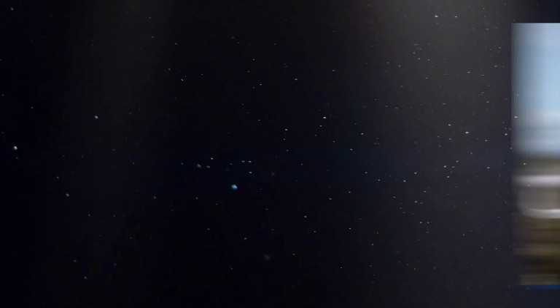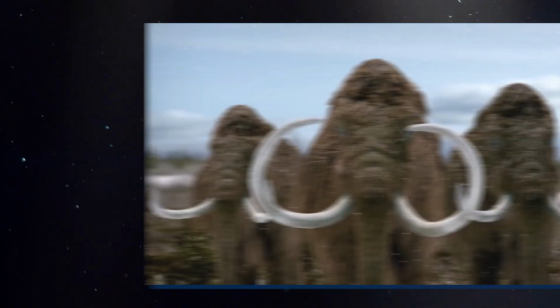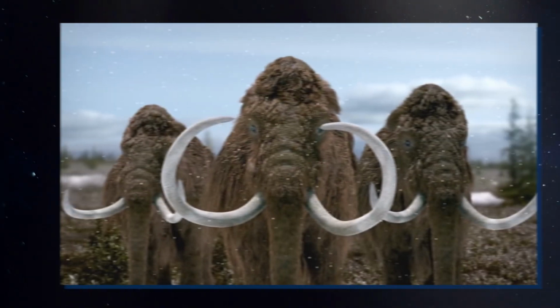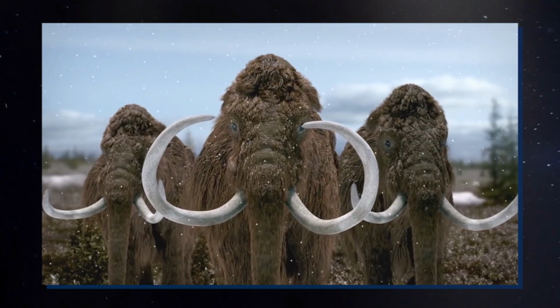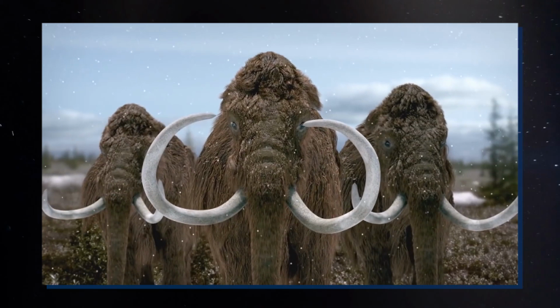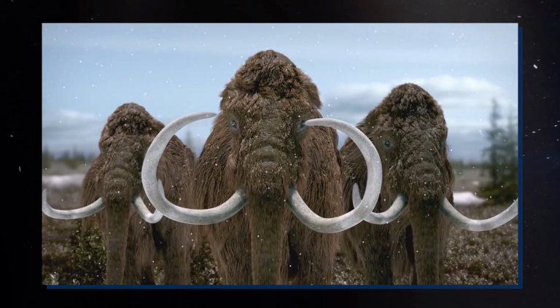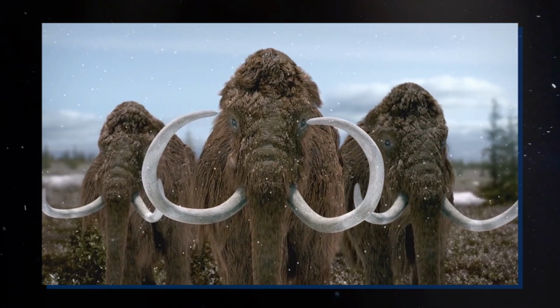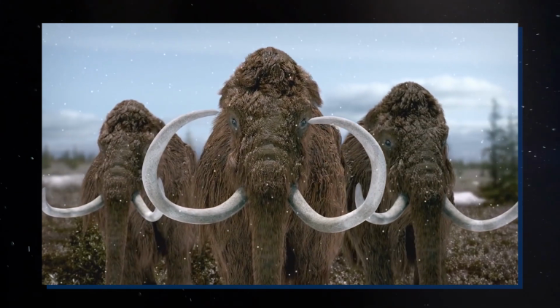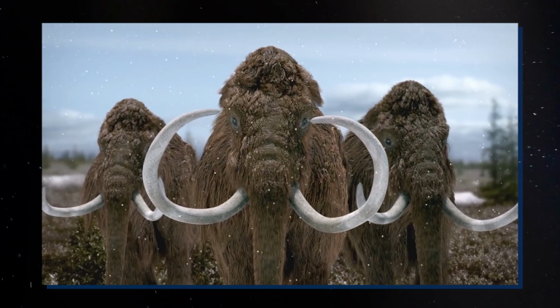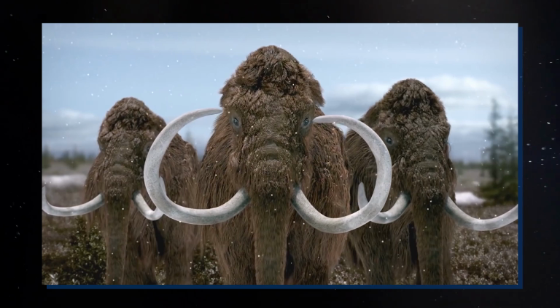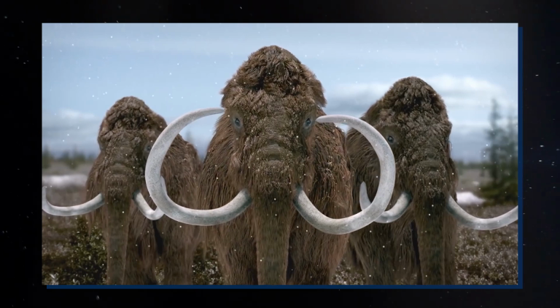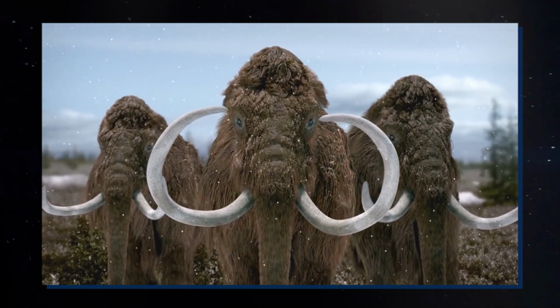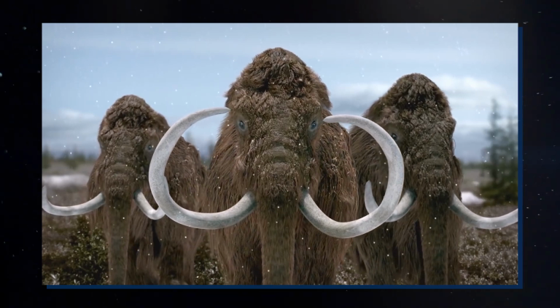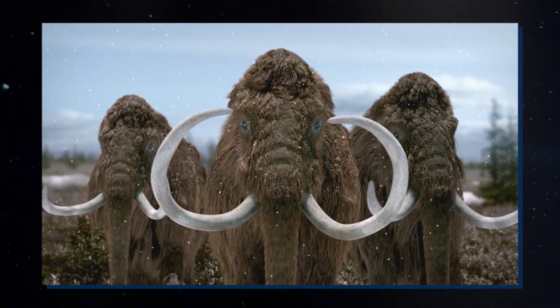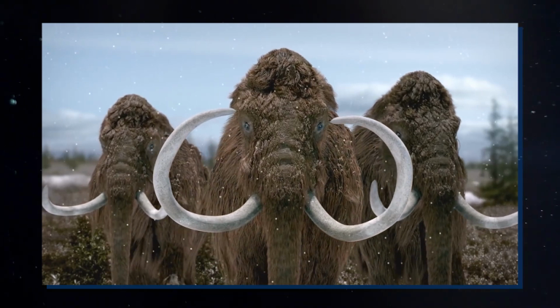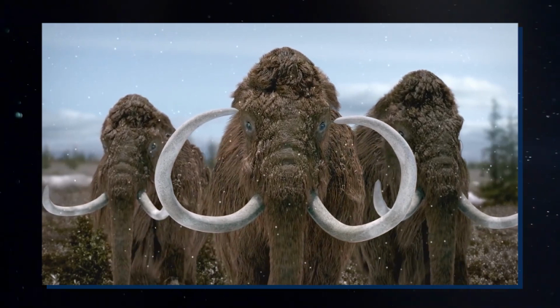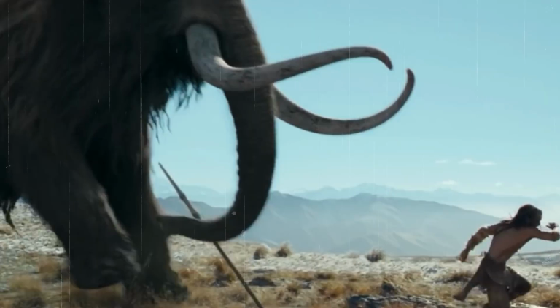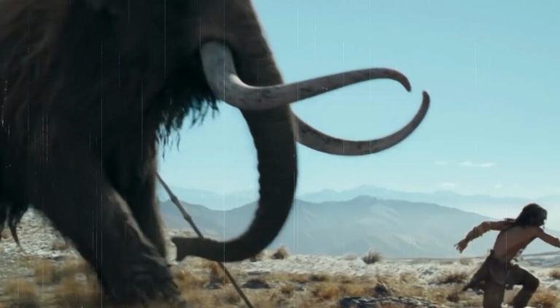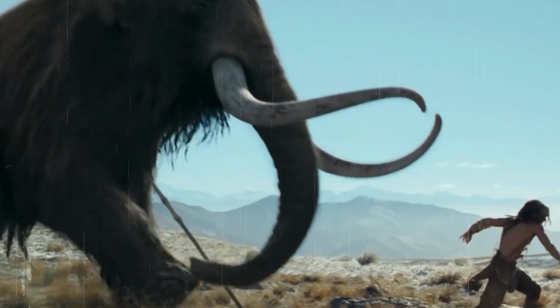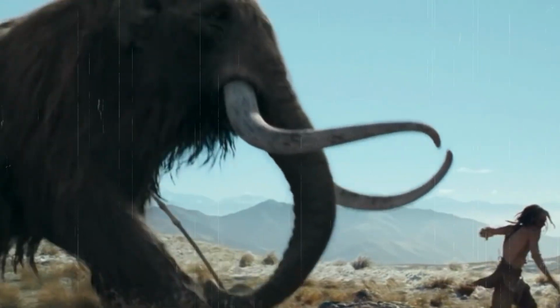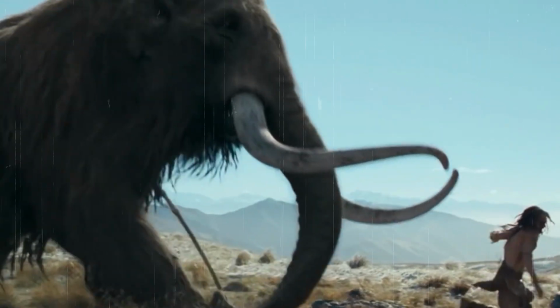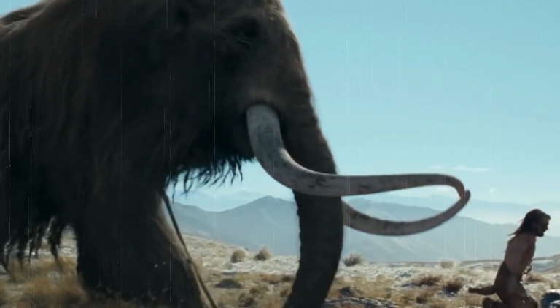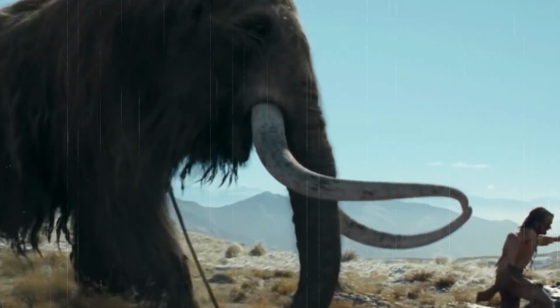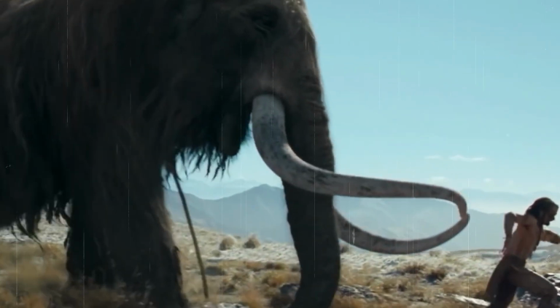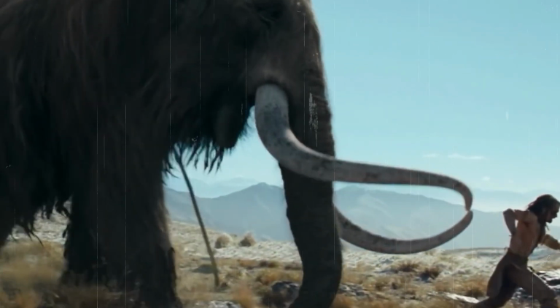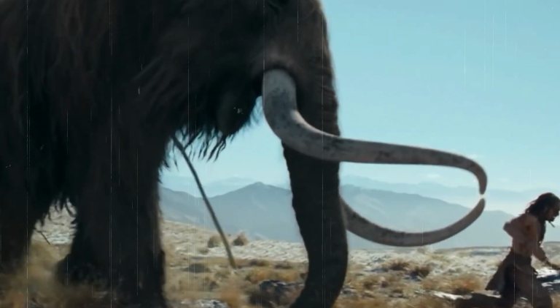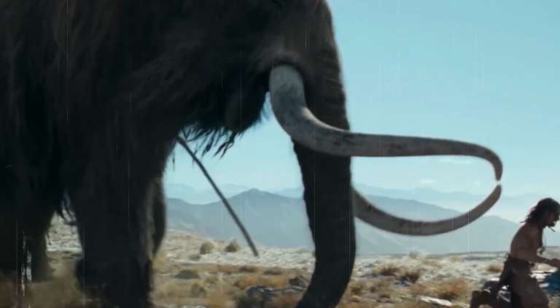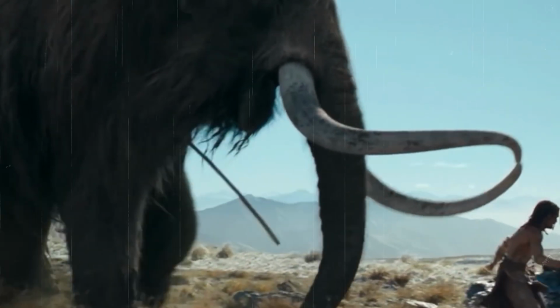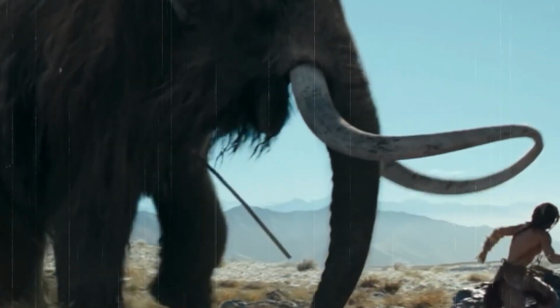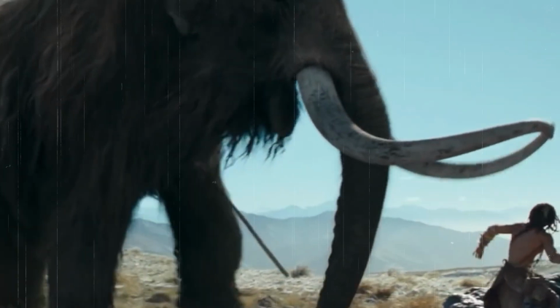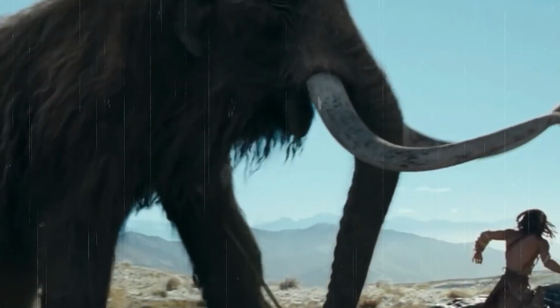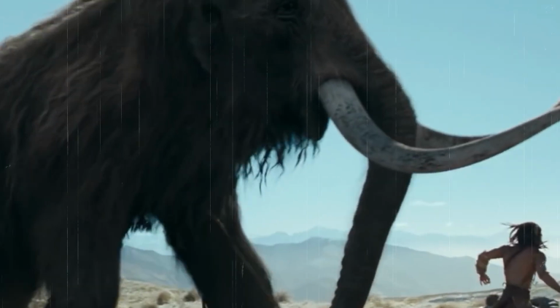If you thought Jurassic Park was just a work of fiction, think again. This discovery could change everything we thought we knew about extinct species.